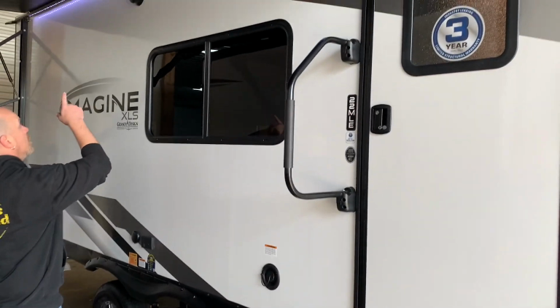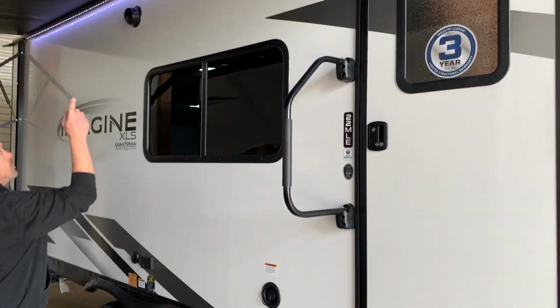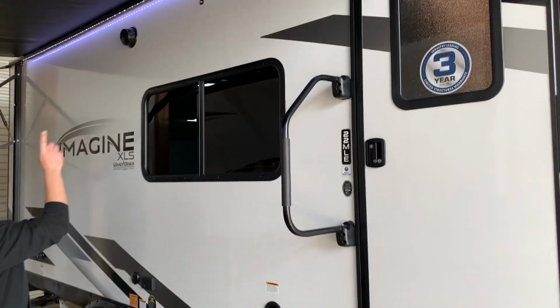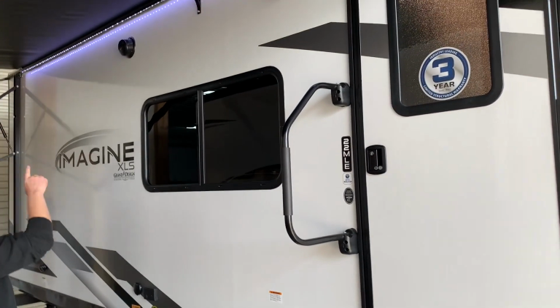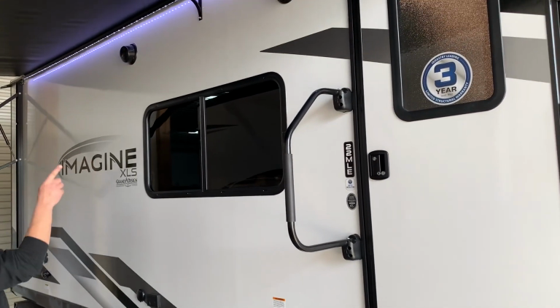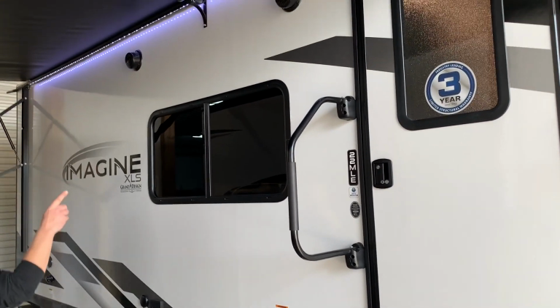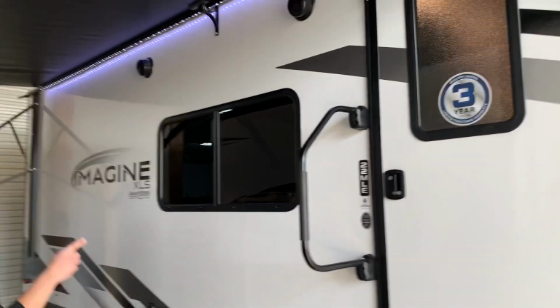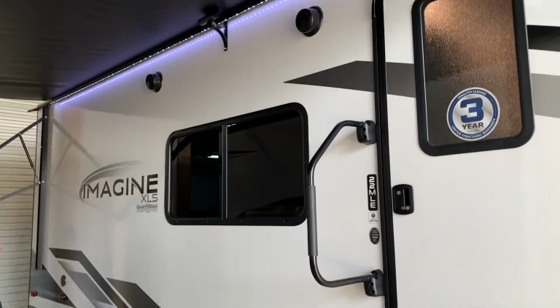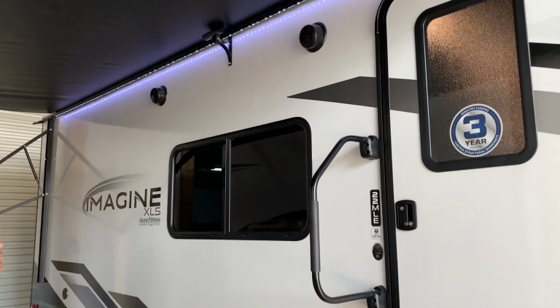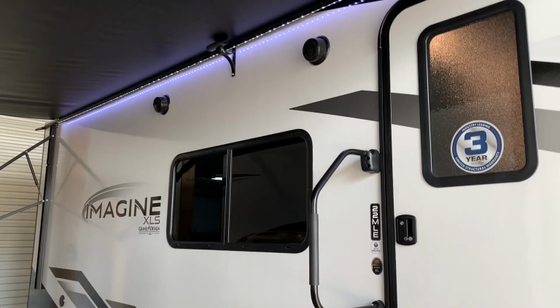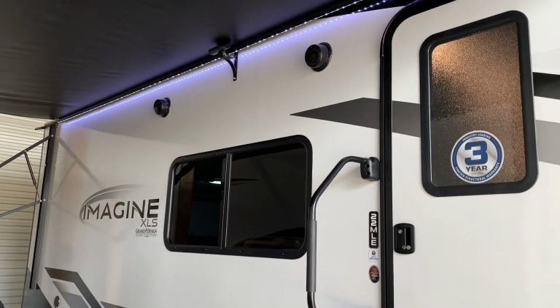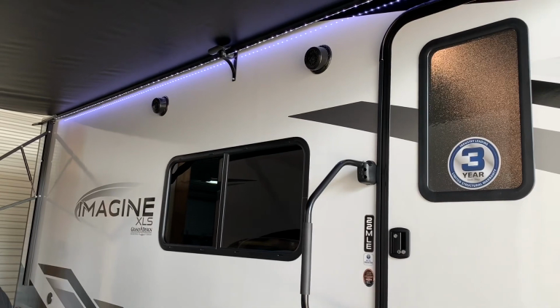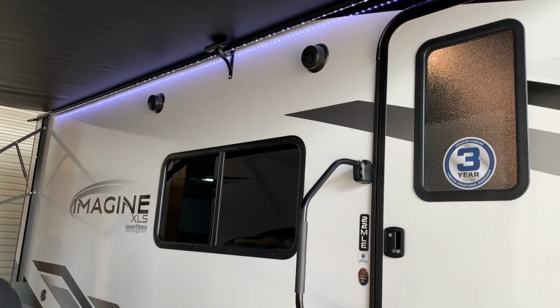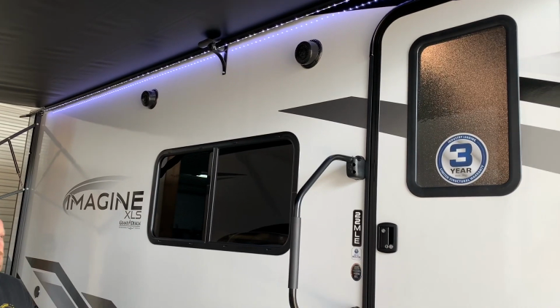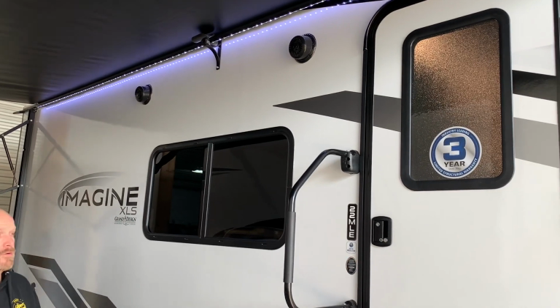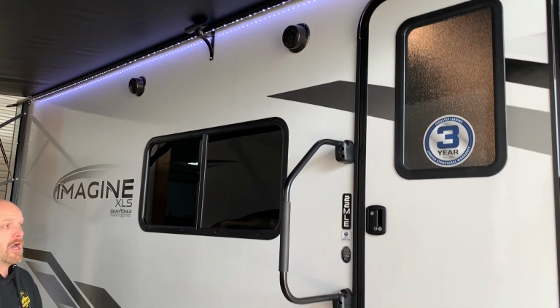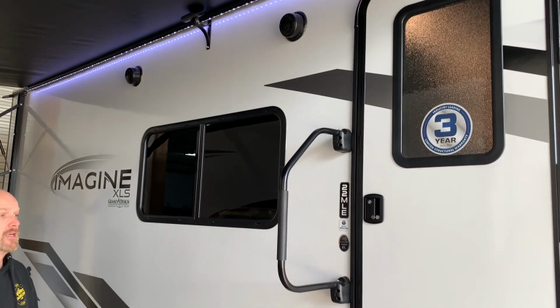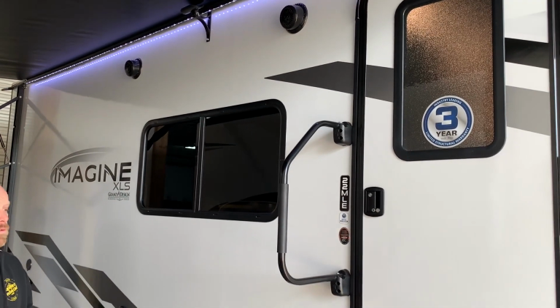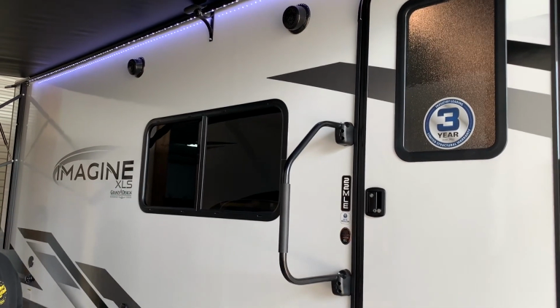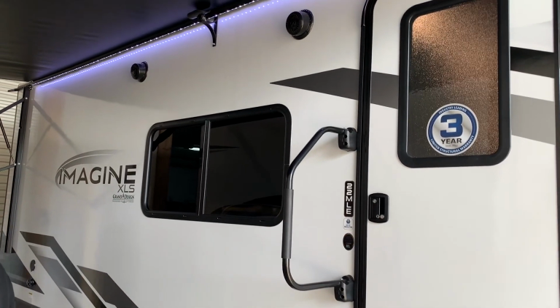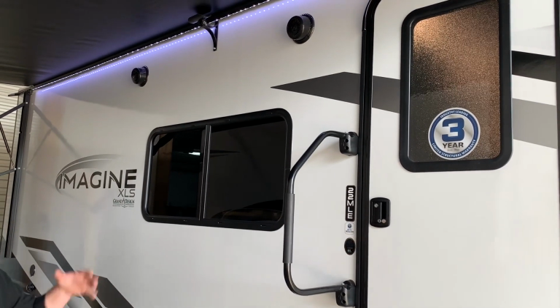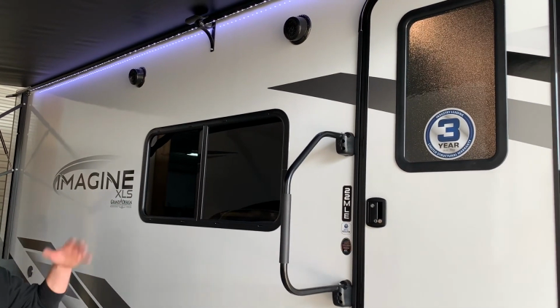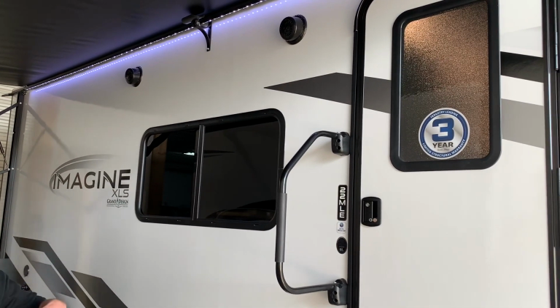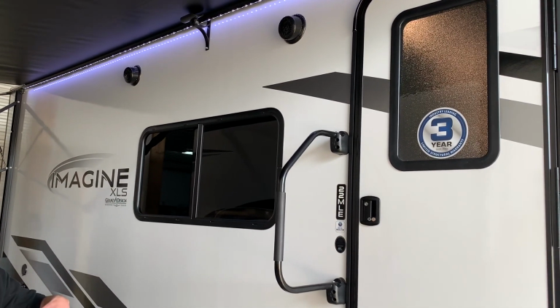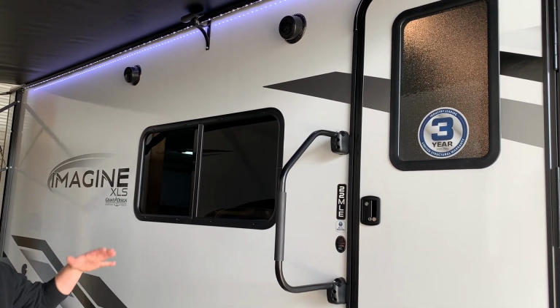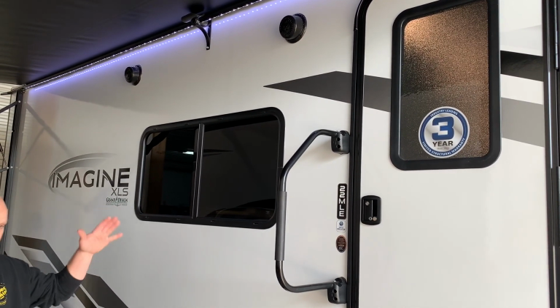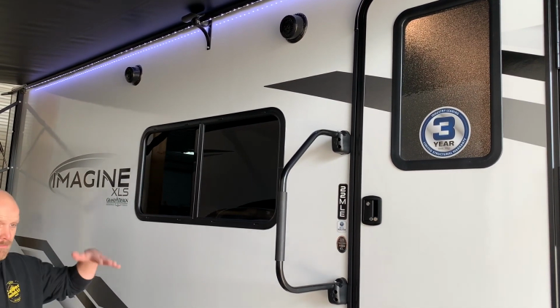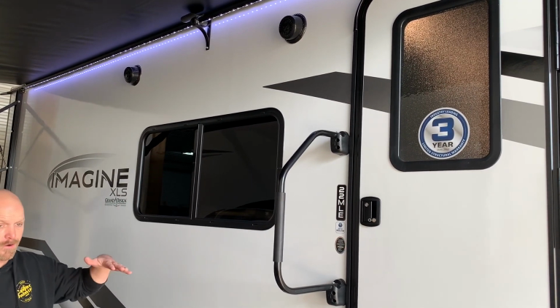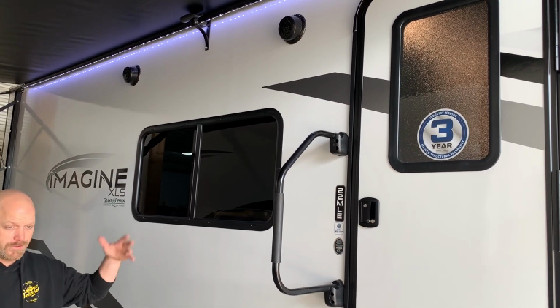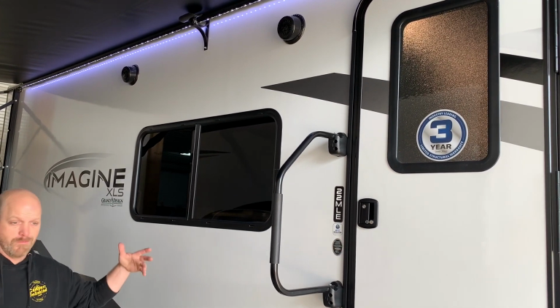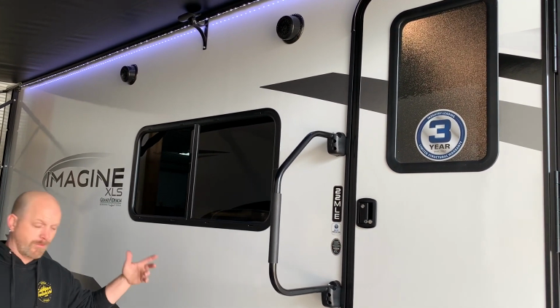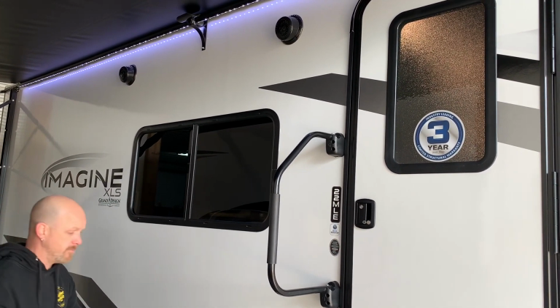You've got outdoor speakers. They are marine-grade speakers, so they're designed to get wet — not submerged. And if they're submerged, you've got bigger problems.